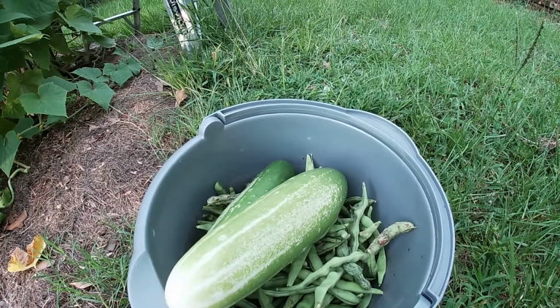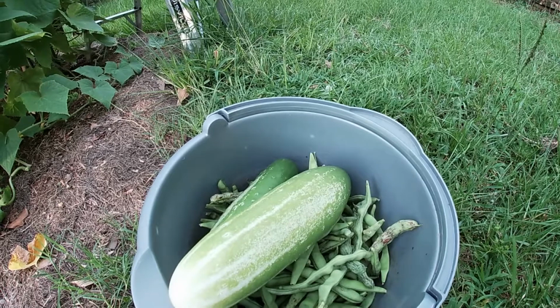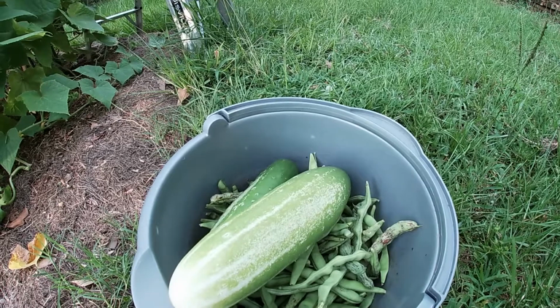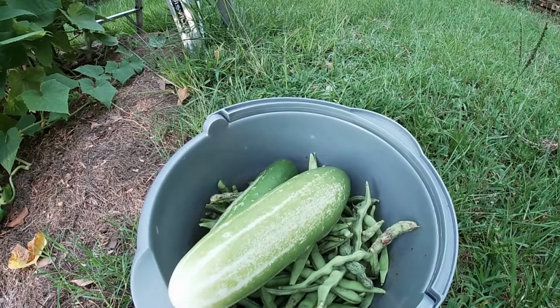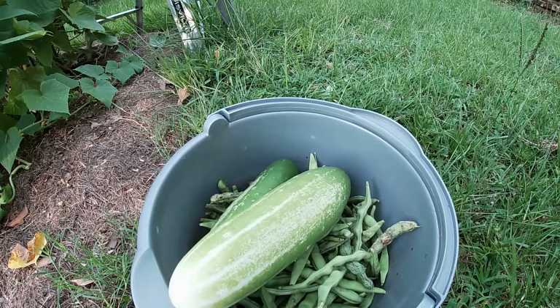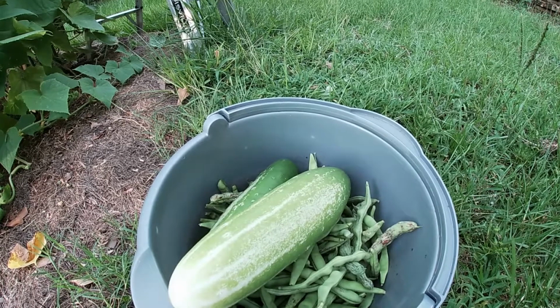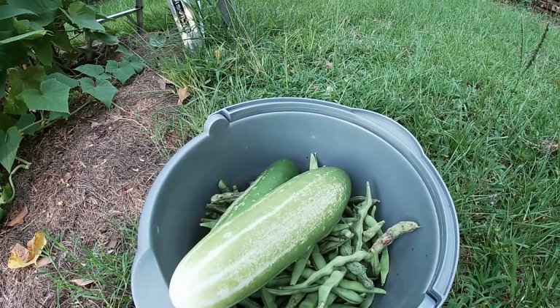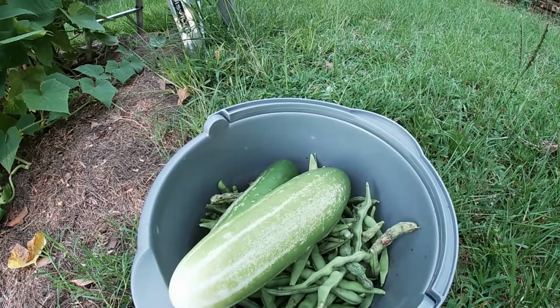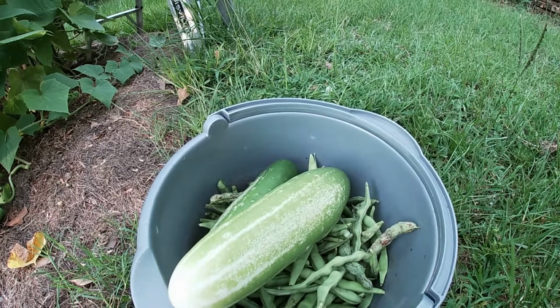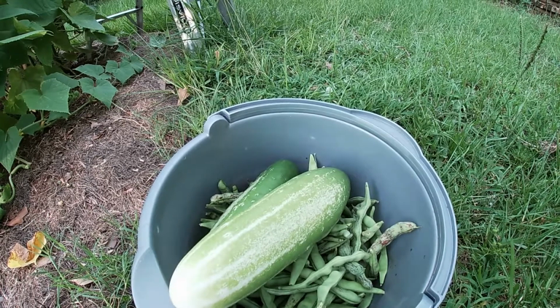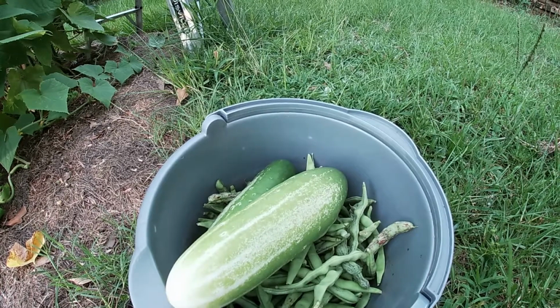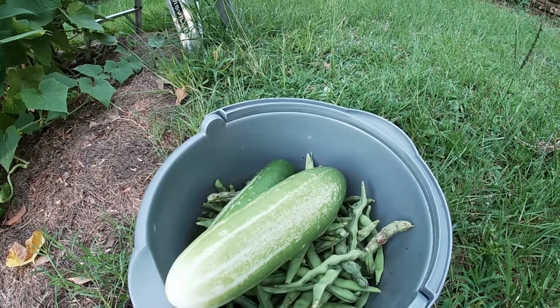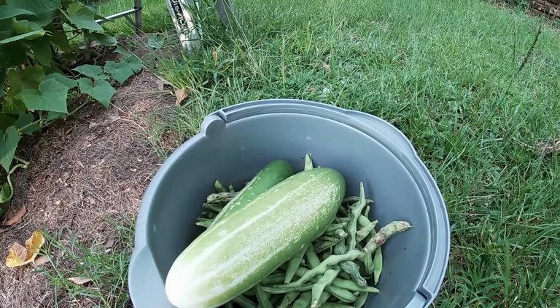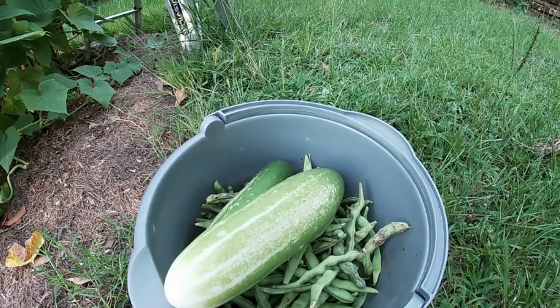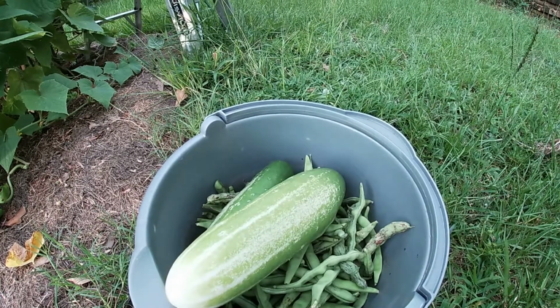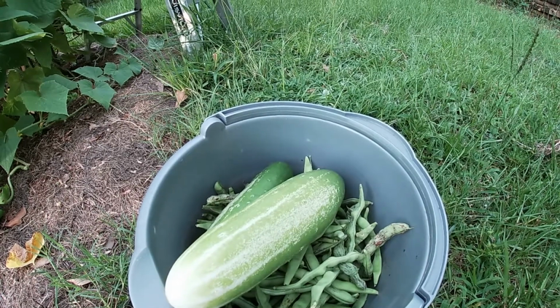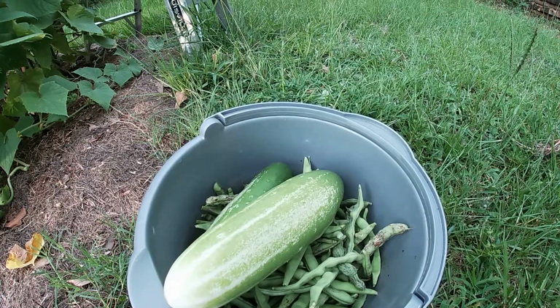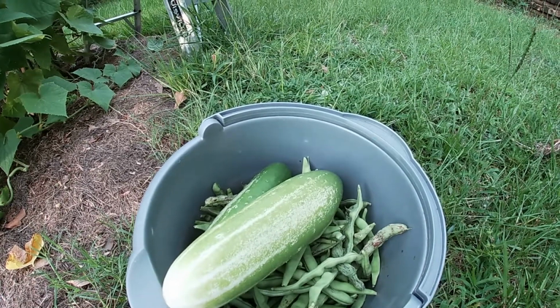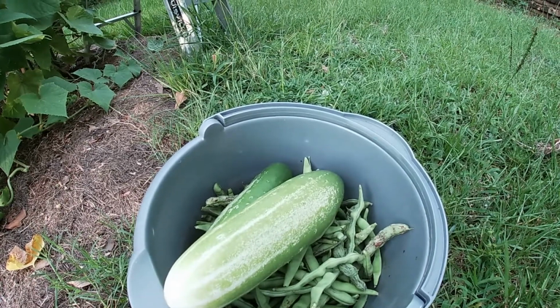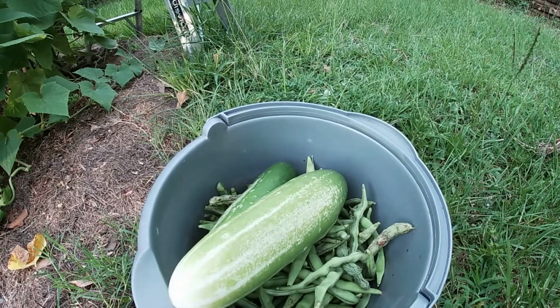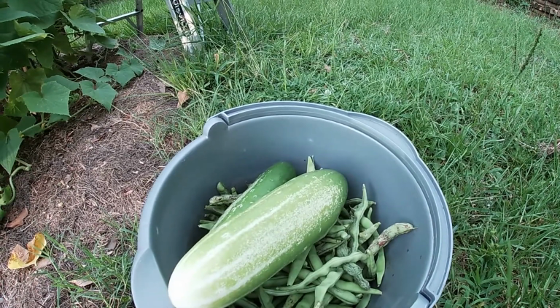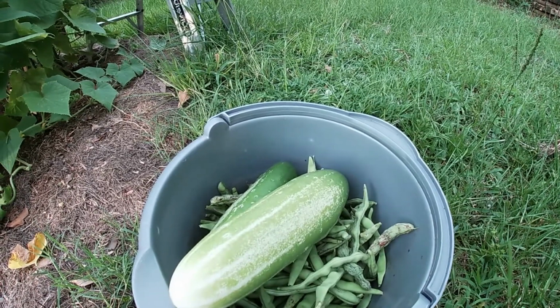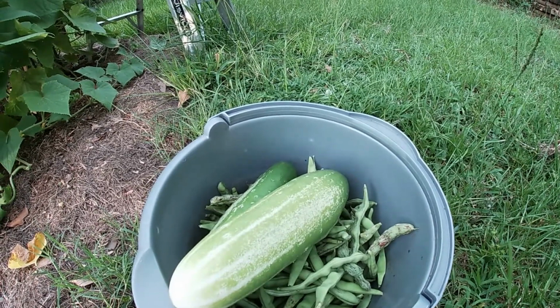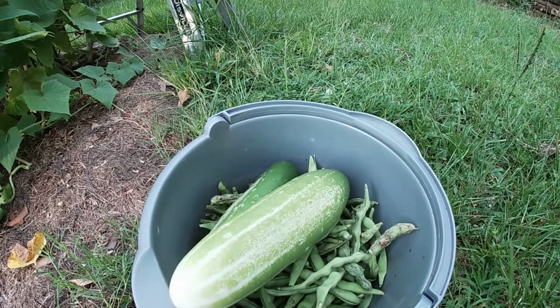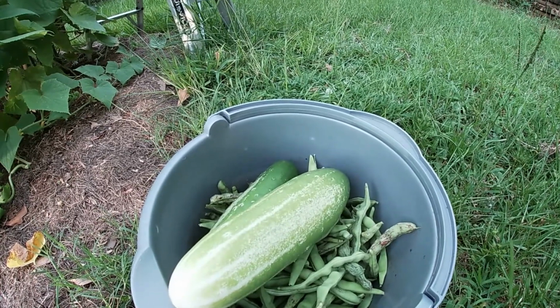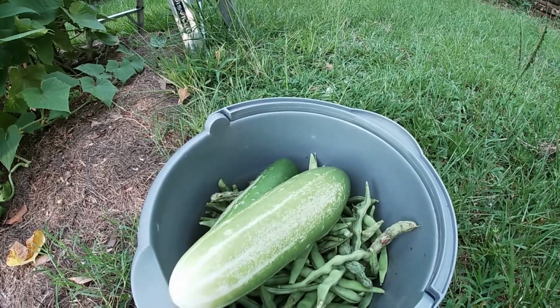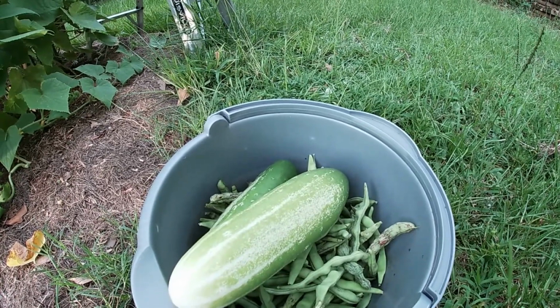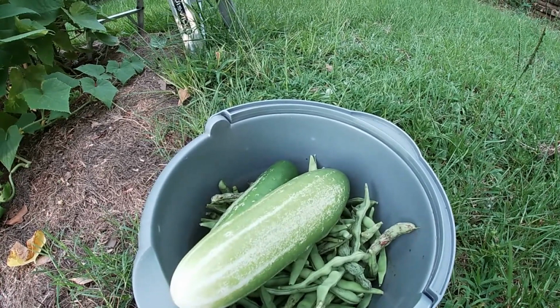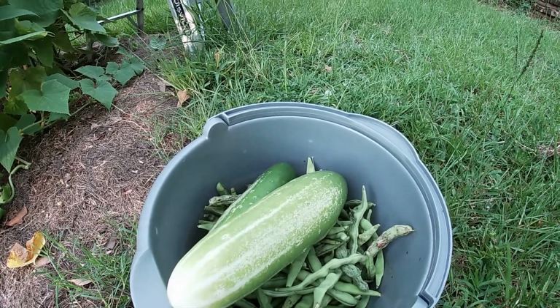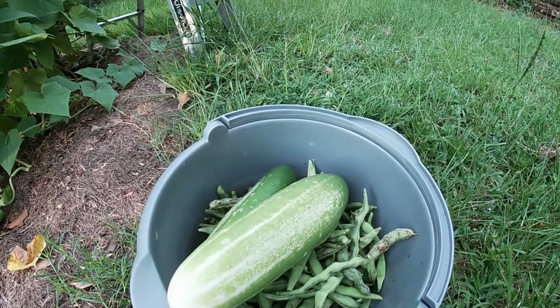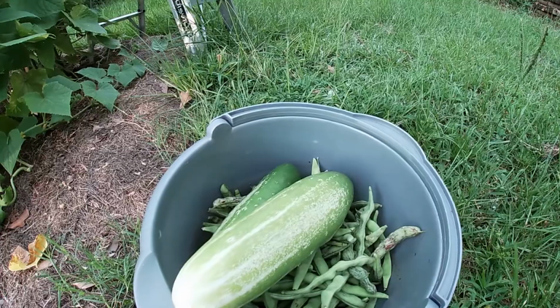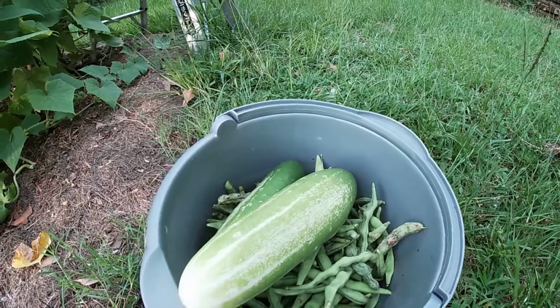Now we still need to pick a few cherry tomatoes and pick the blueberries, so off we go.